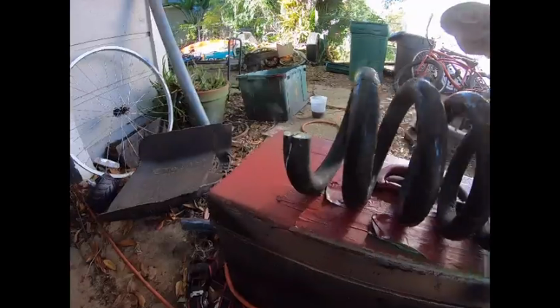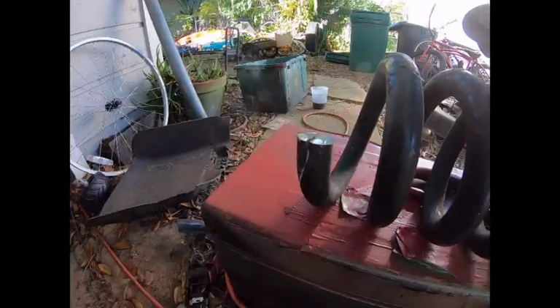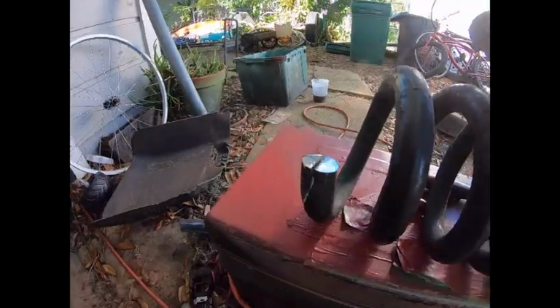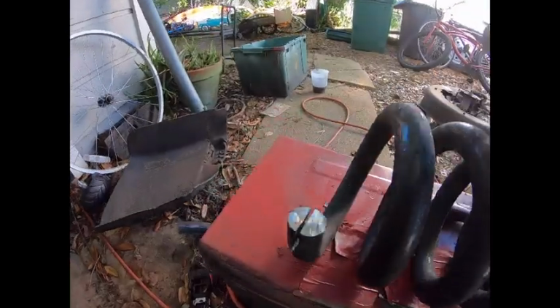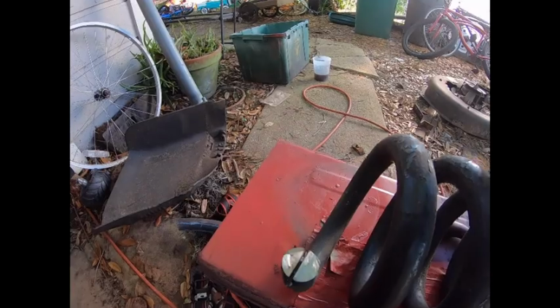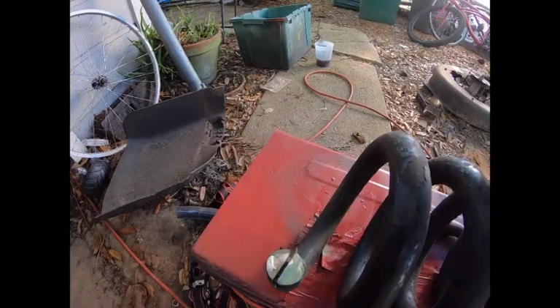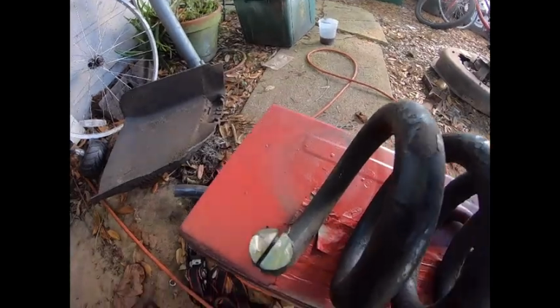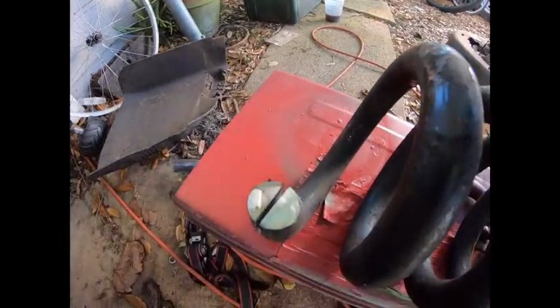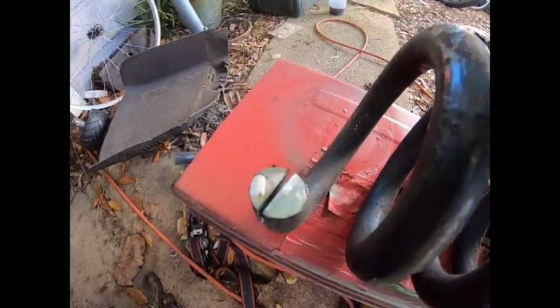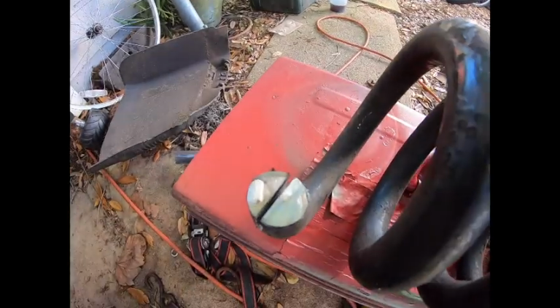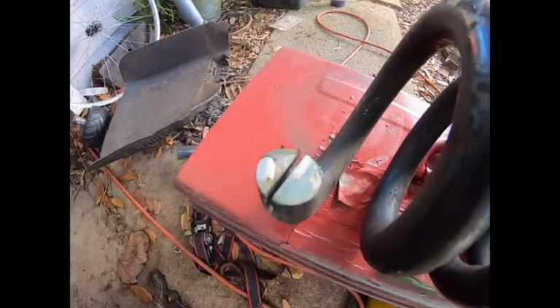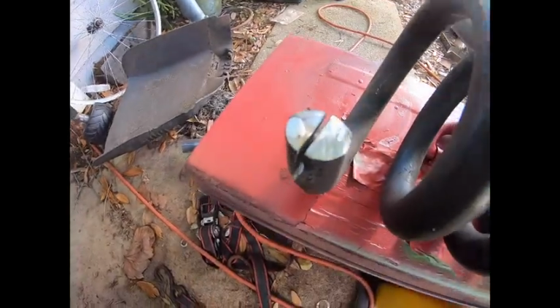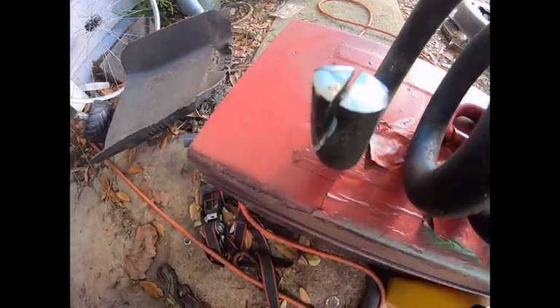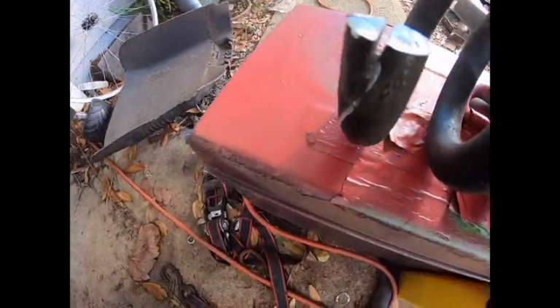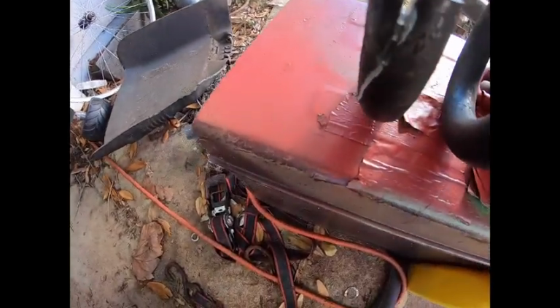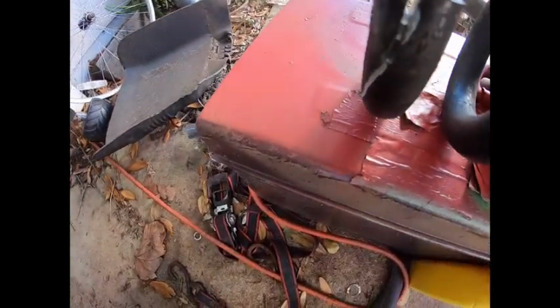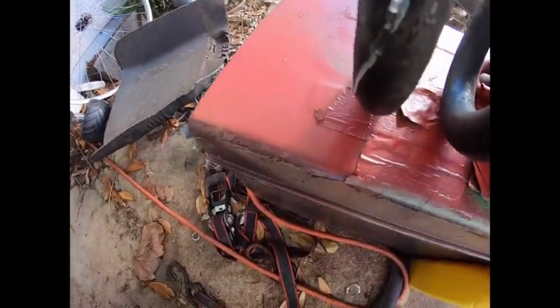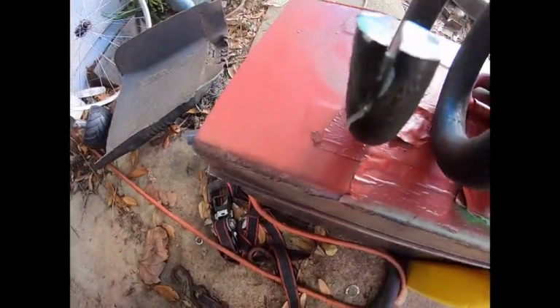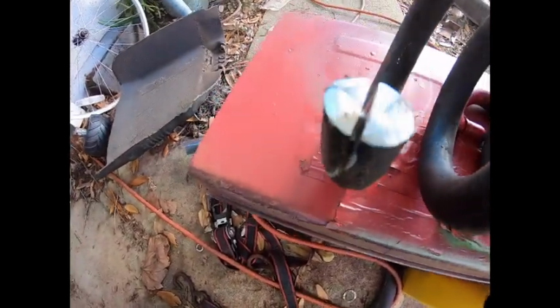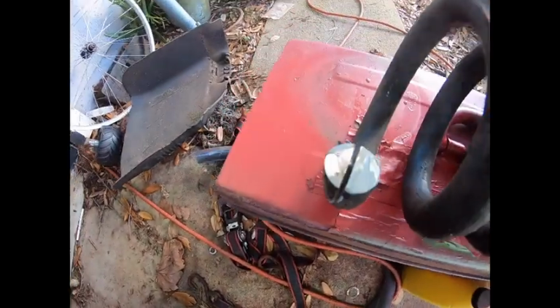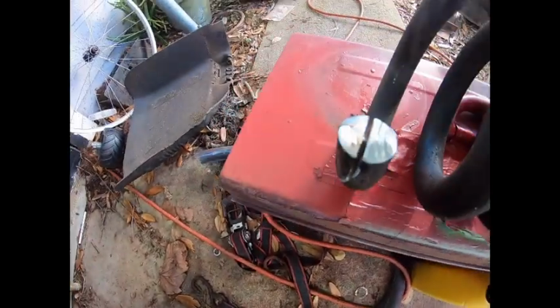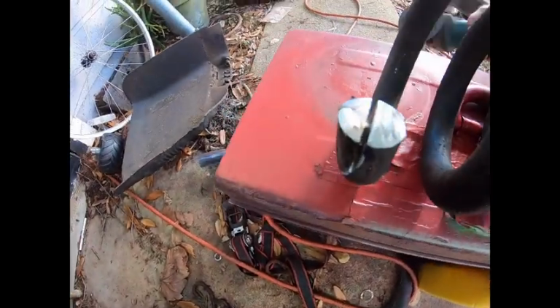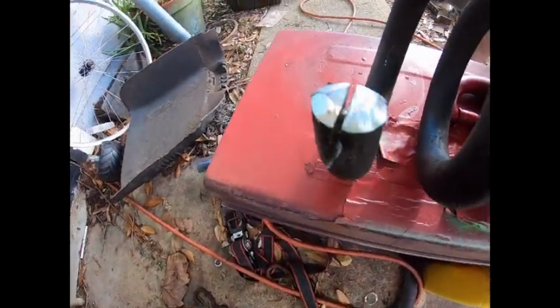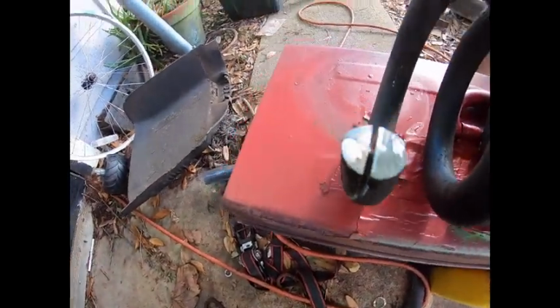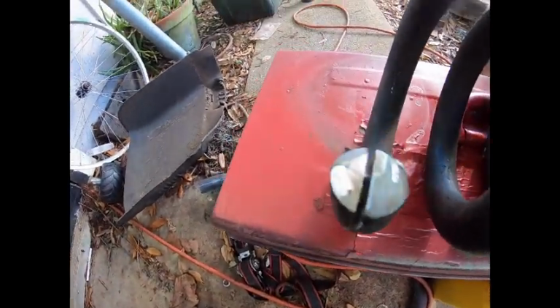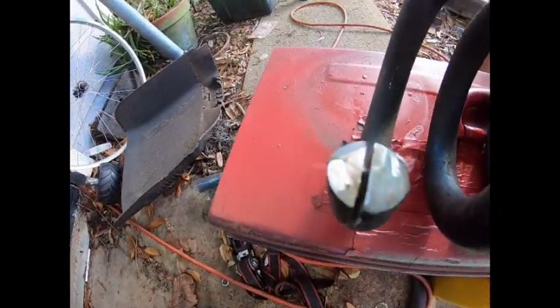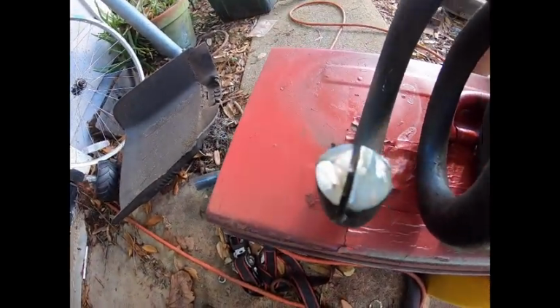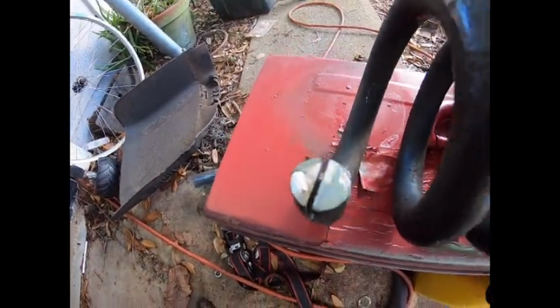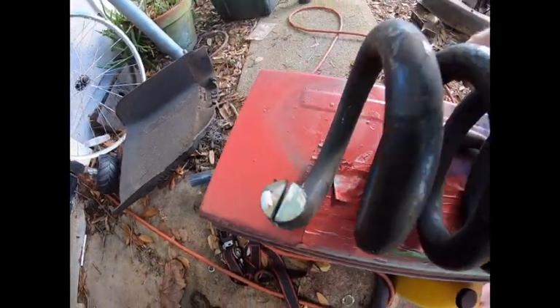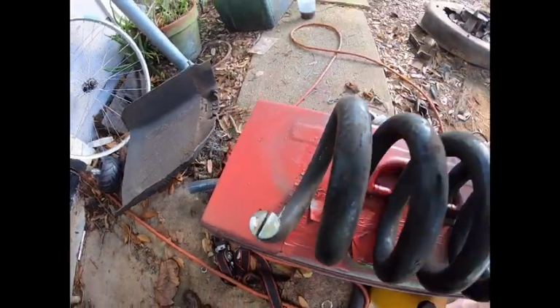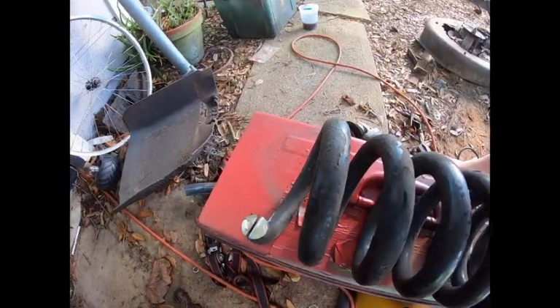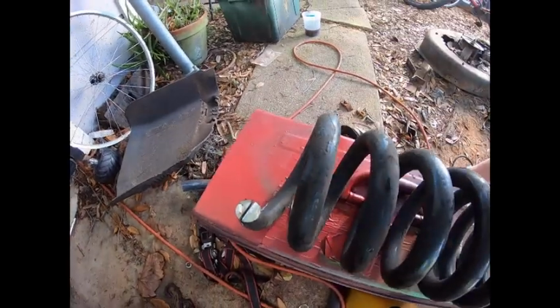We'll take a couple breaks — it's gonna put a lot of heat in the metal. You can see it's starting to discolor.